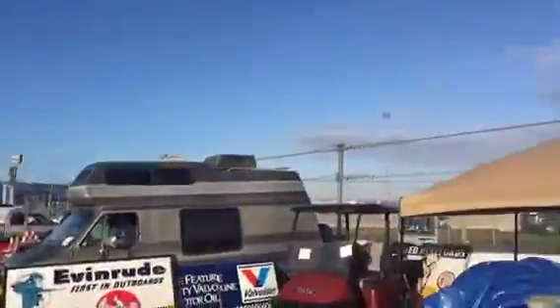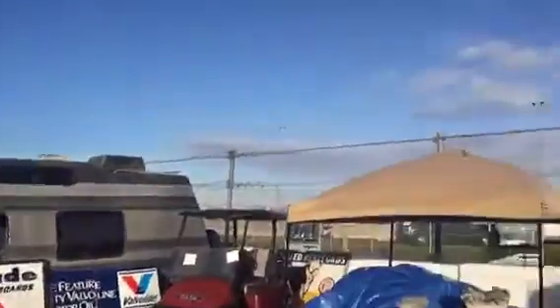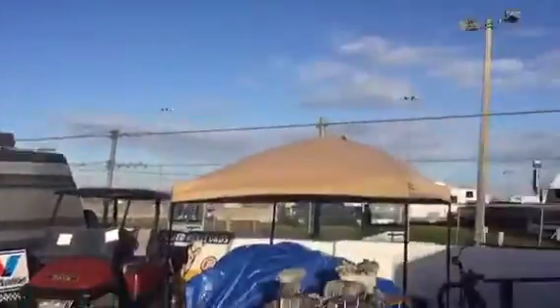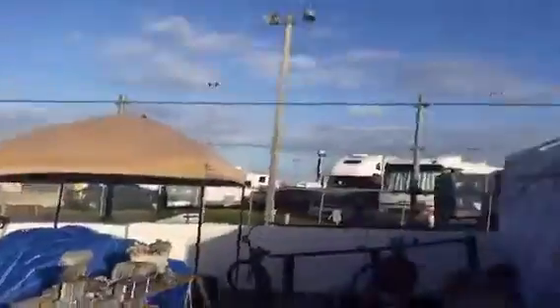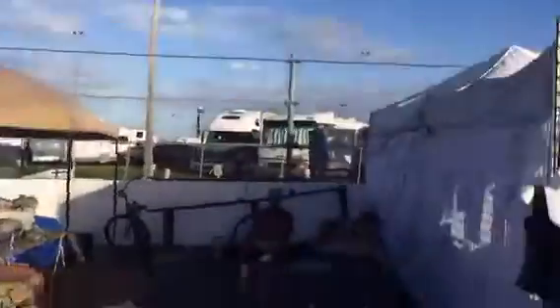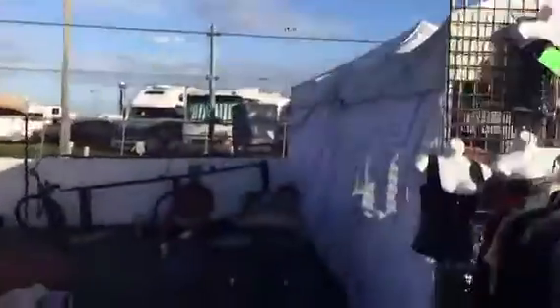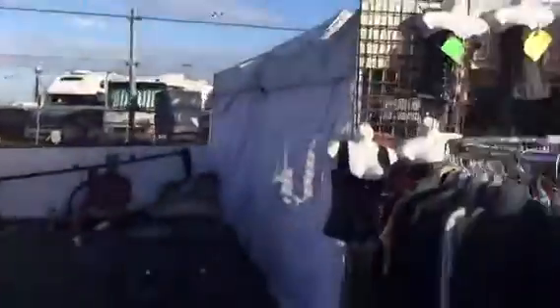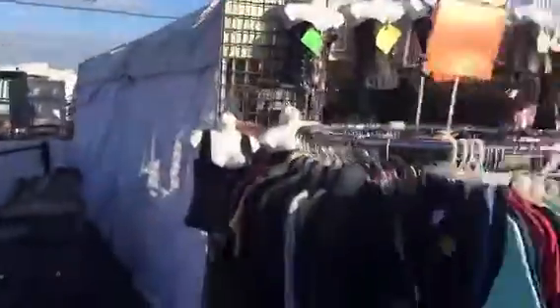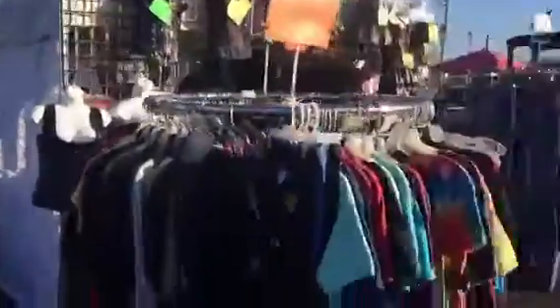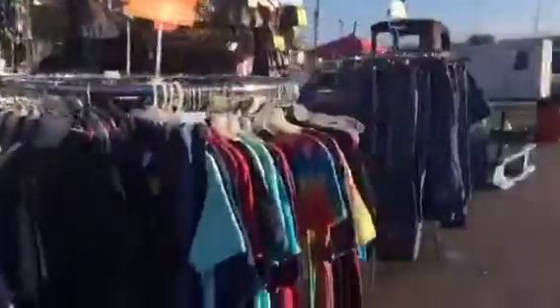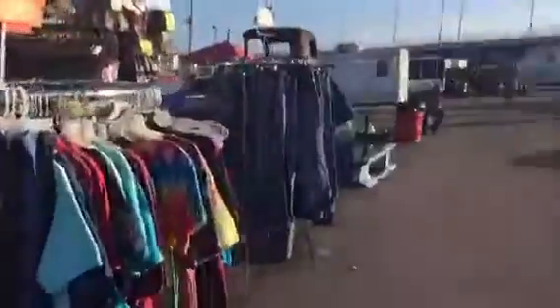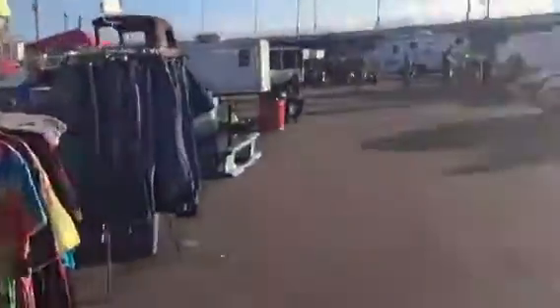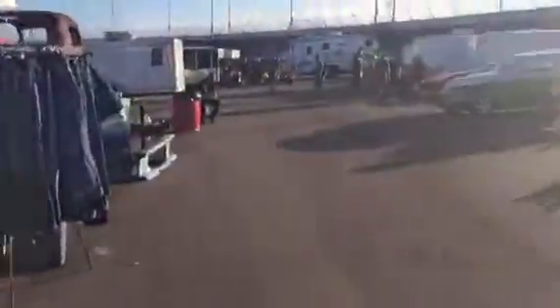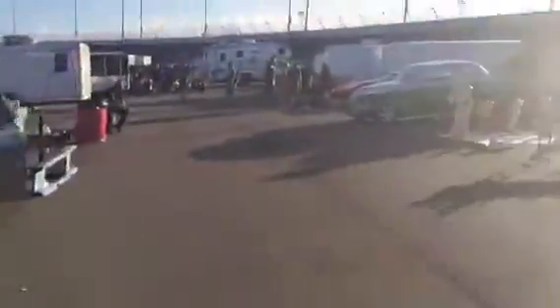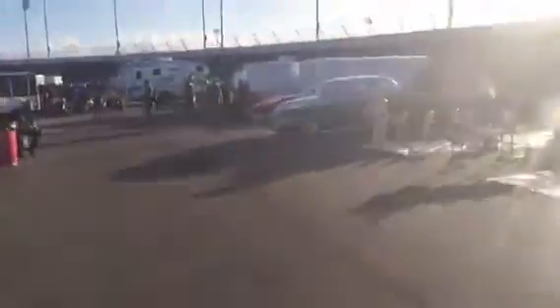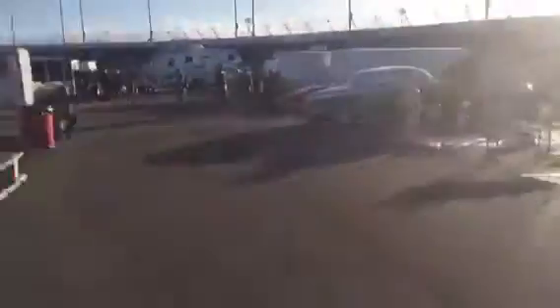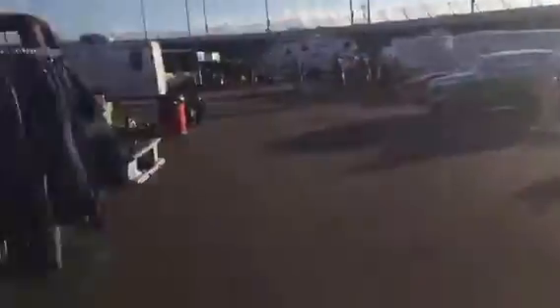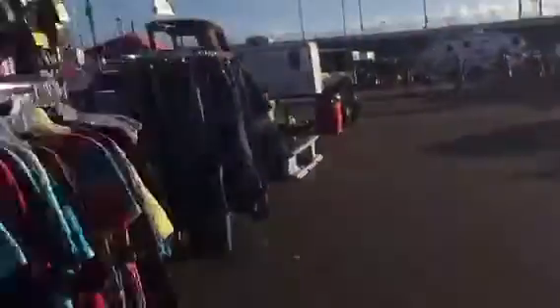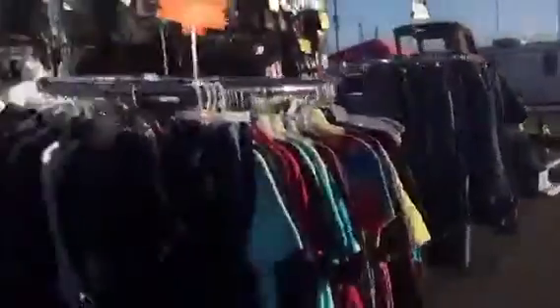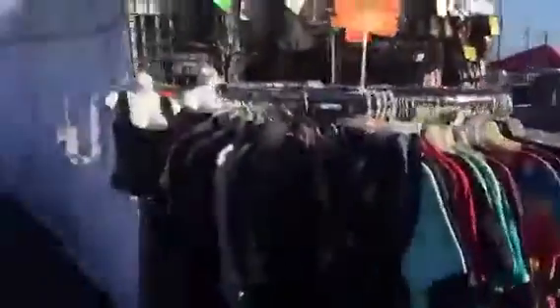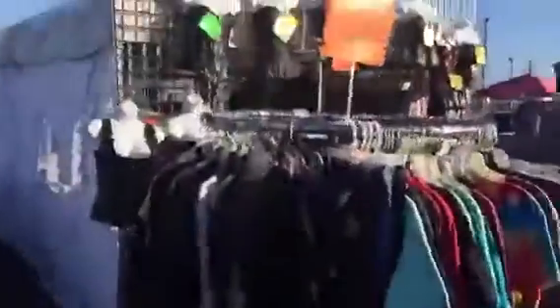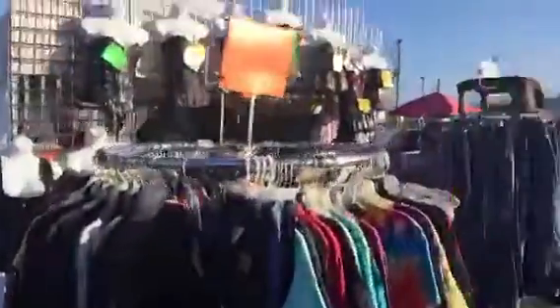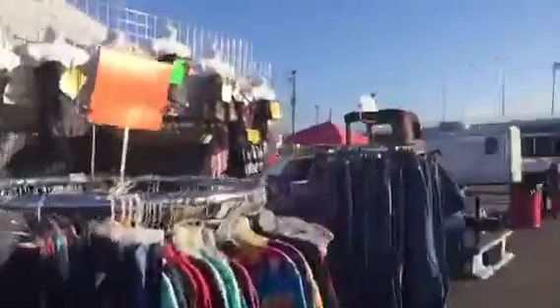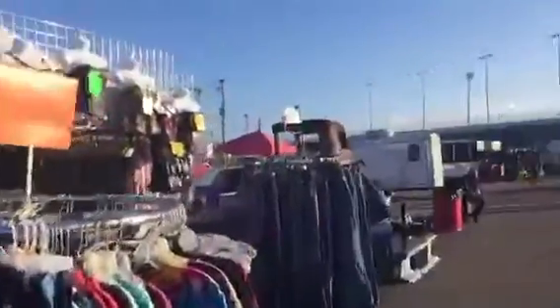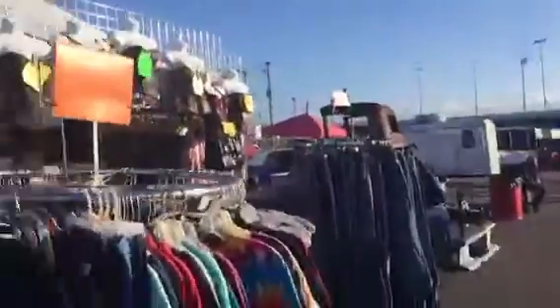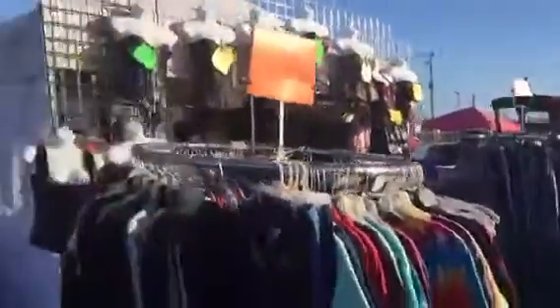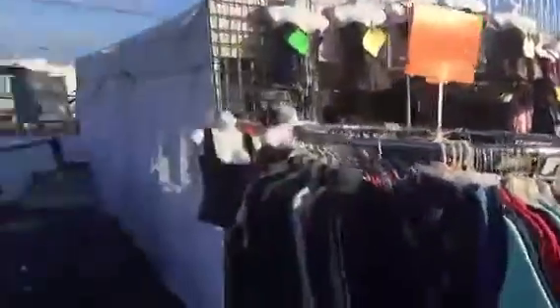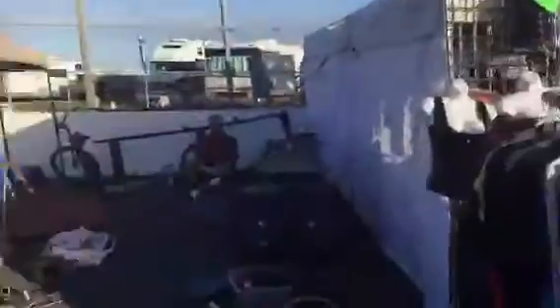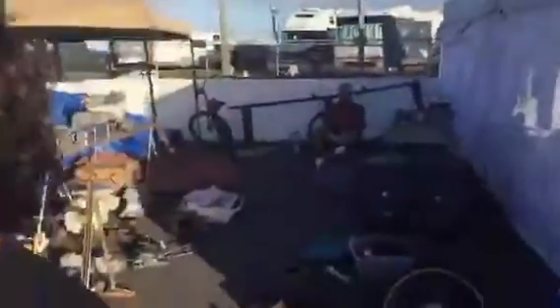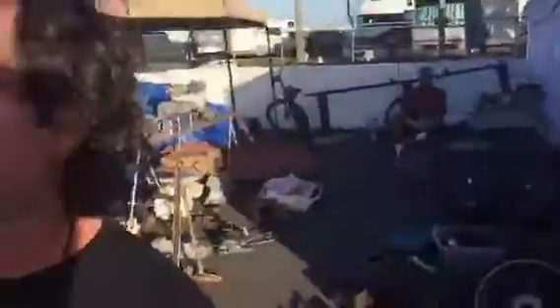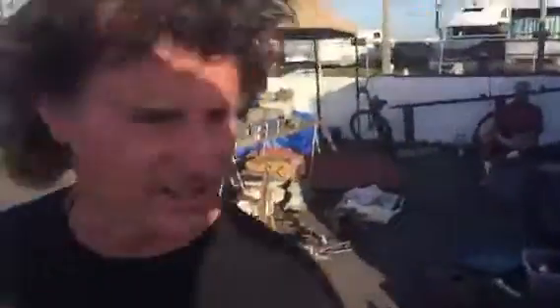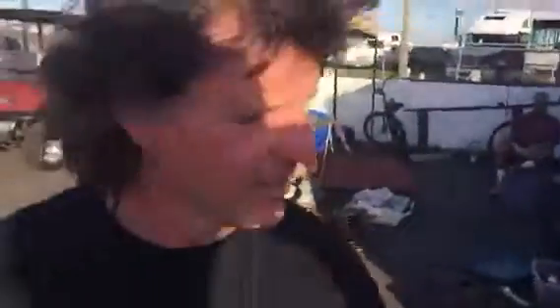You name it, it's here. I don't care whether you want figurines, whether you want t-shirts, whether you want car parts — Trevor Lake Ford, the Reisler — everything is here.